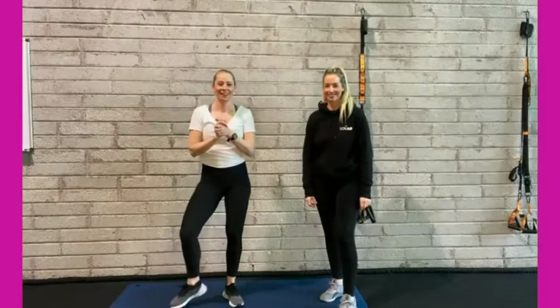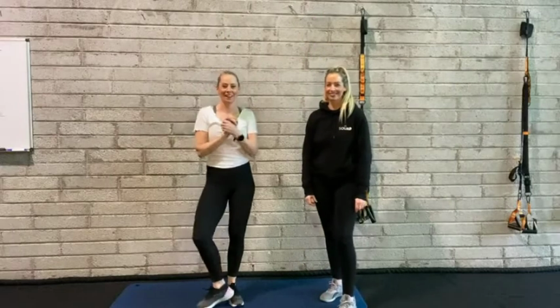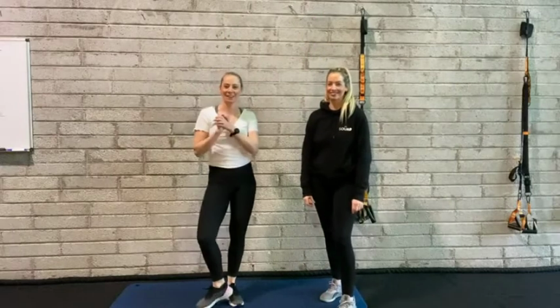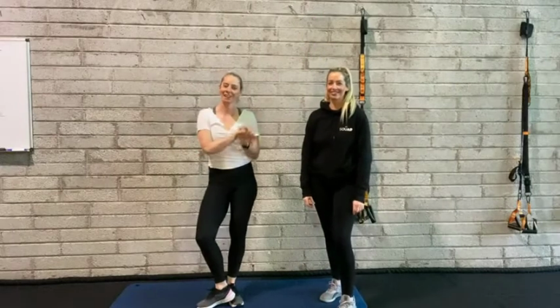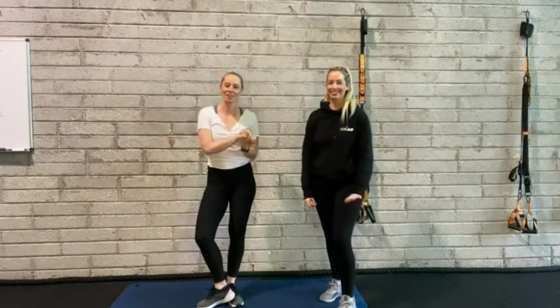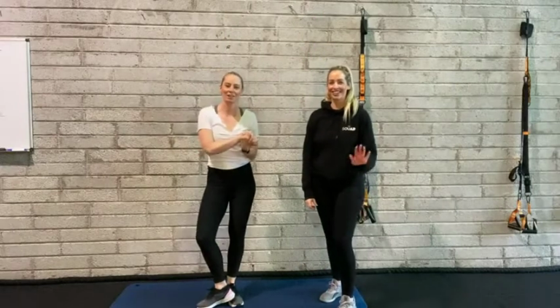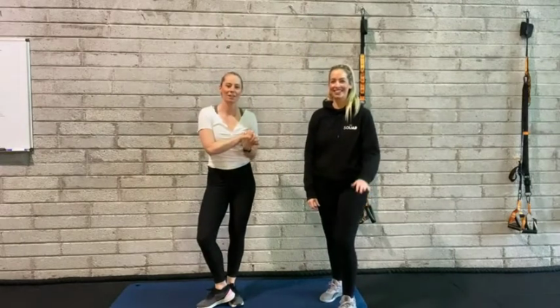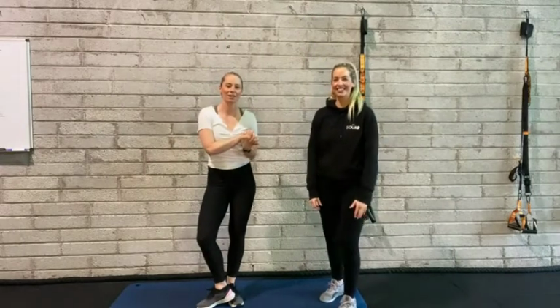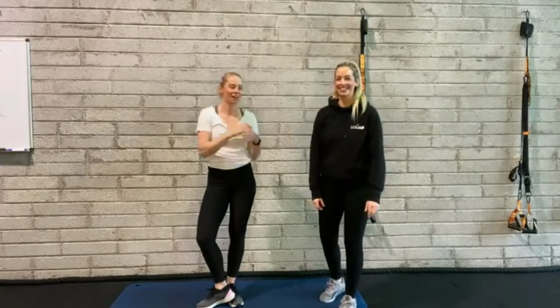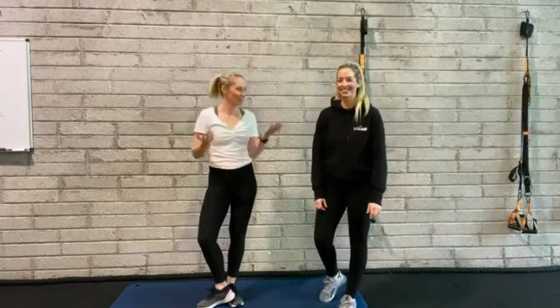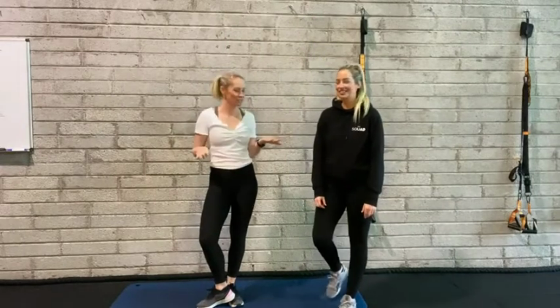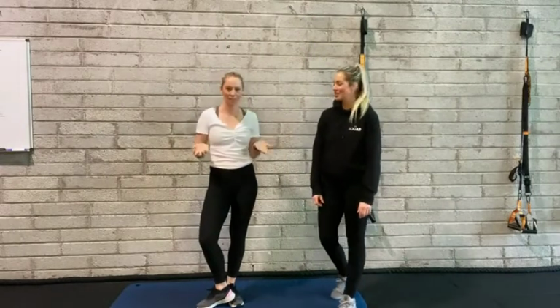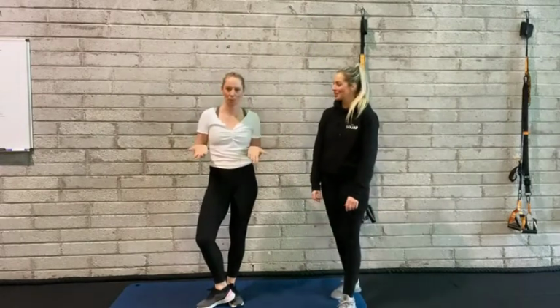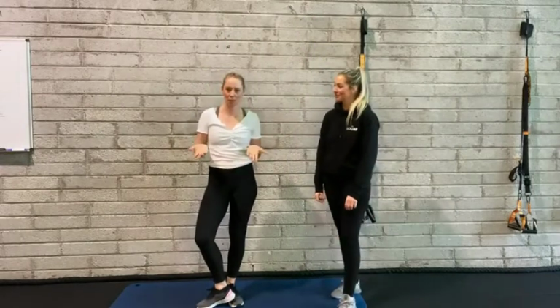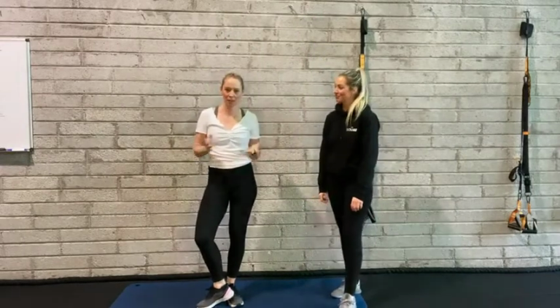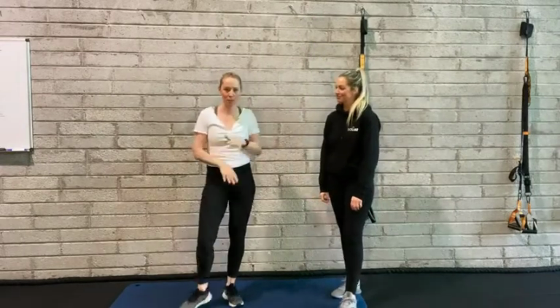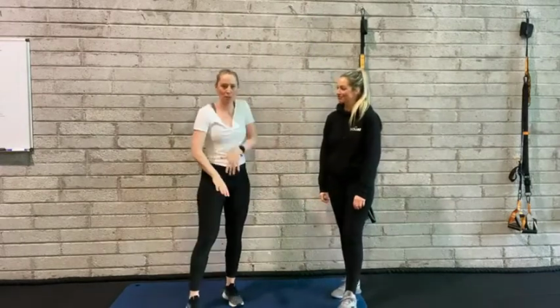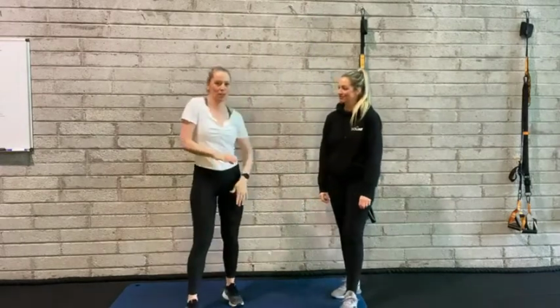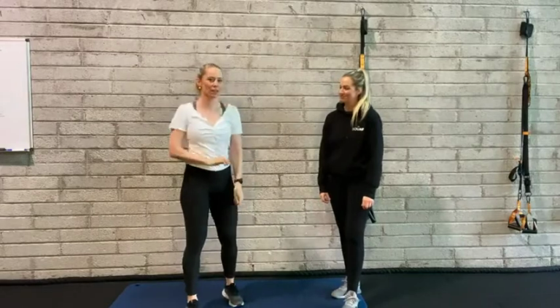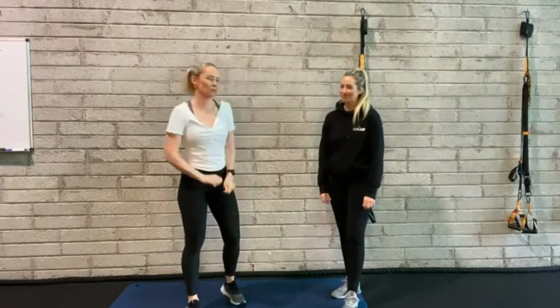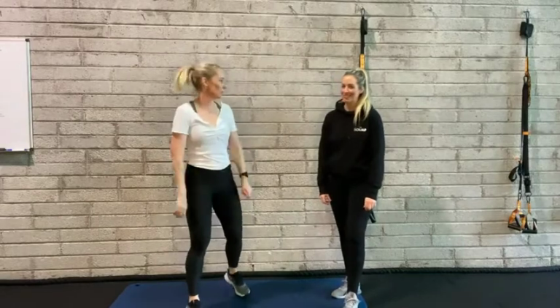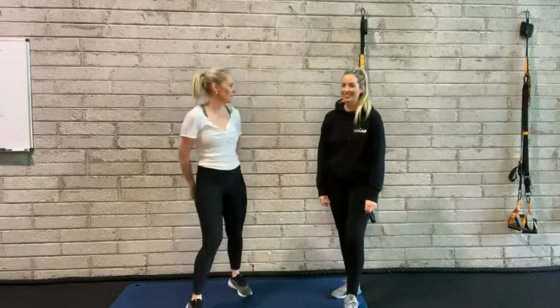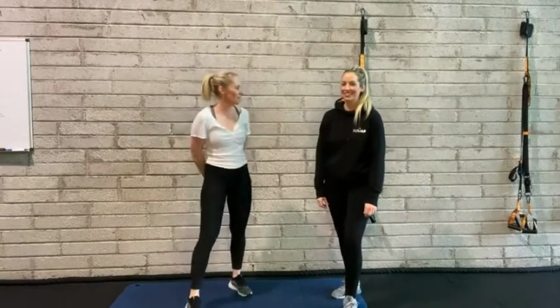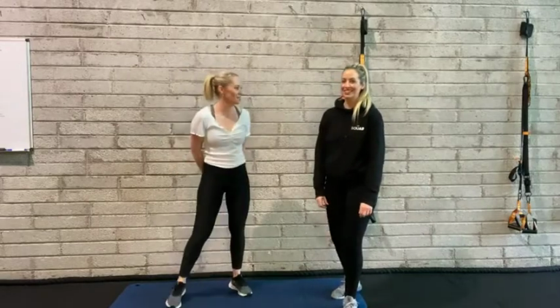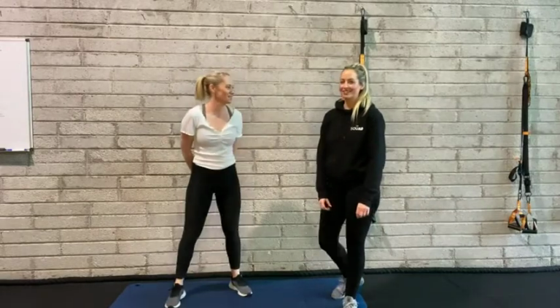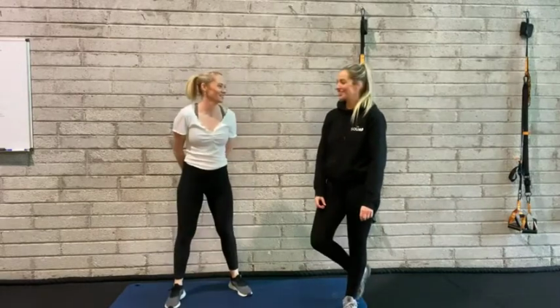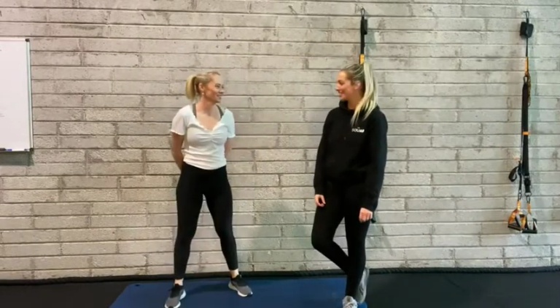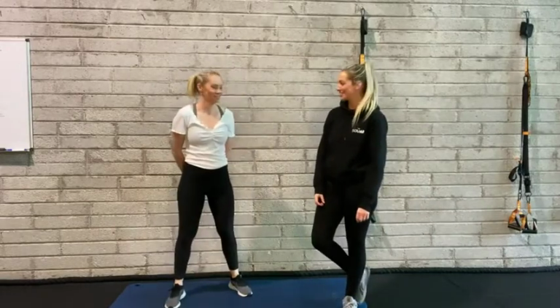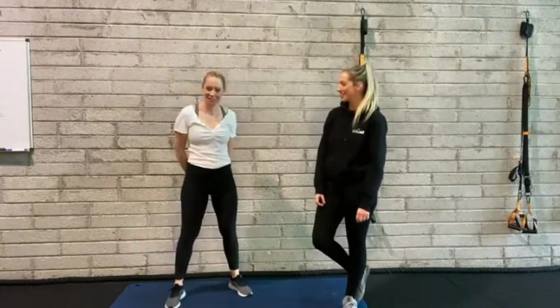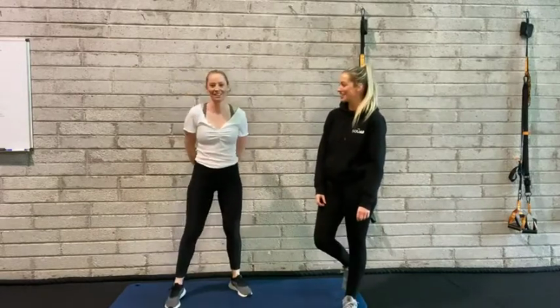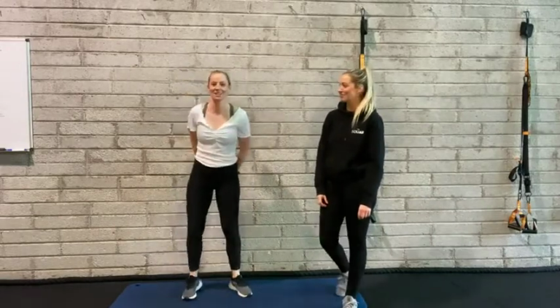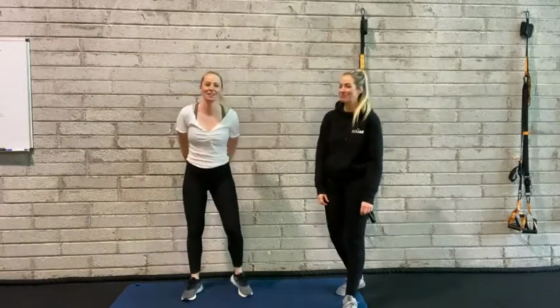Hello, hi guys. Are you ready to get mobile, get moving, loosen the bodies out? Ready. Let's do that.